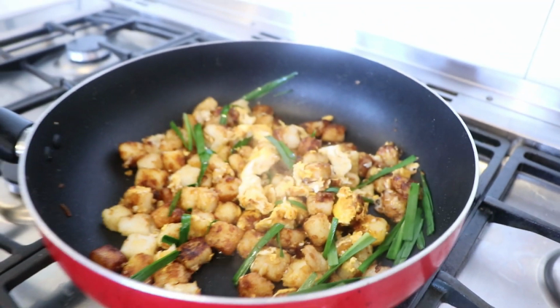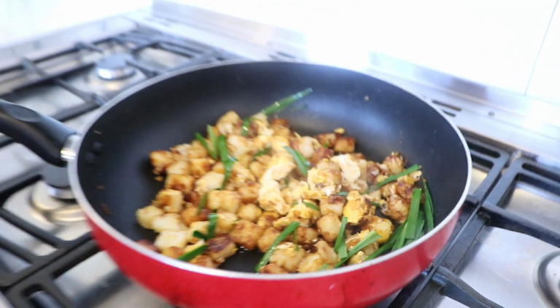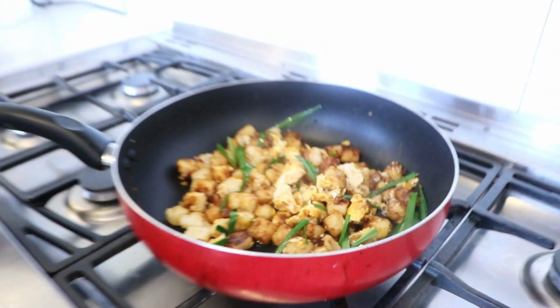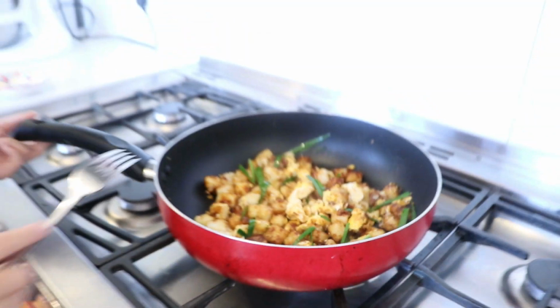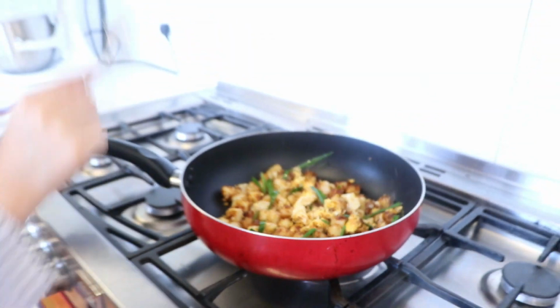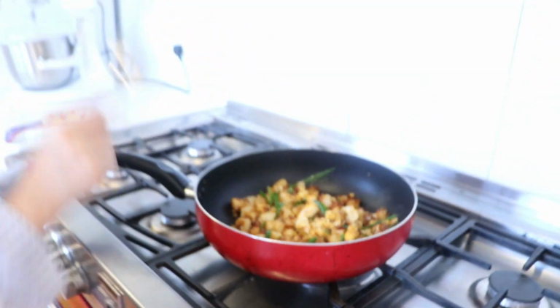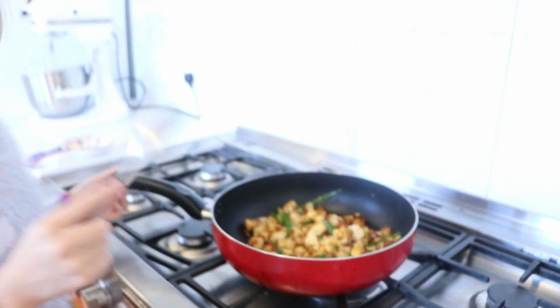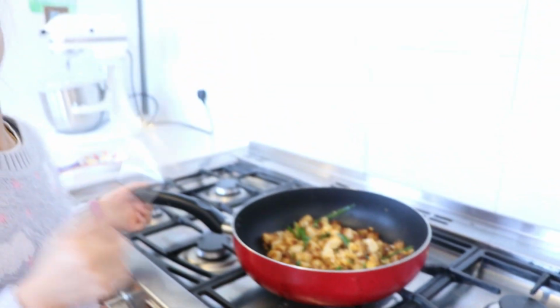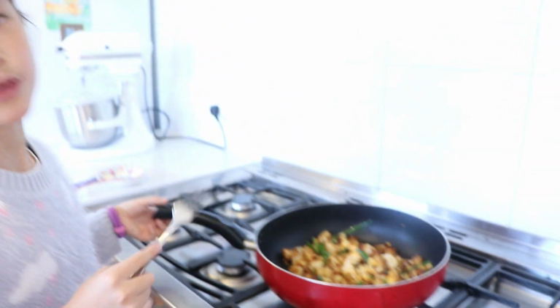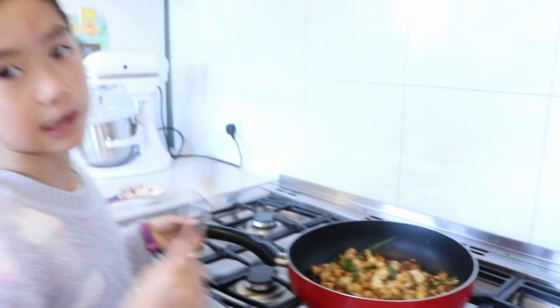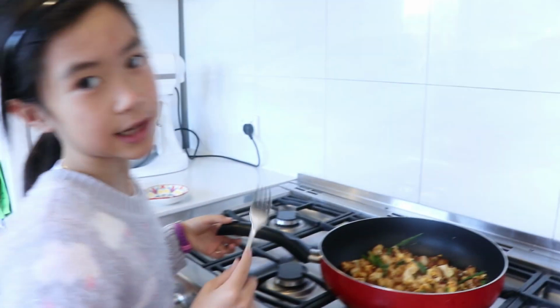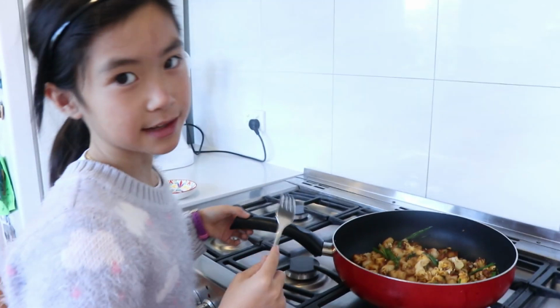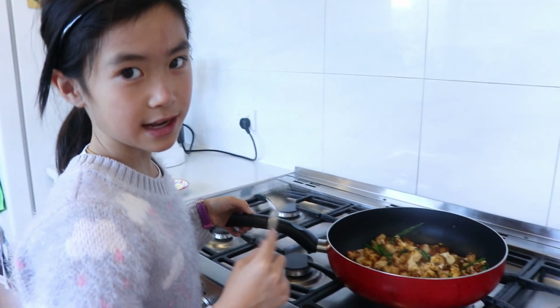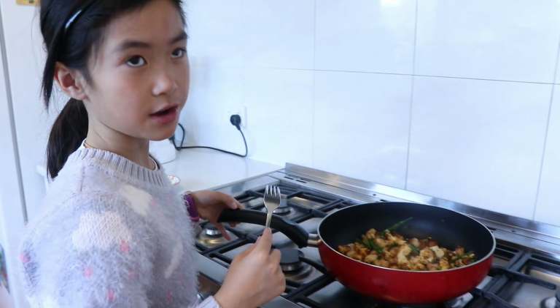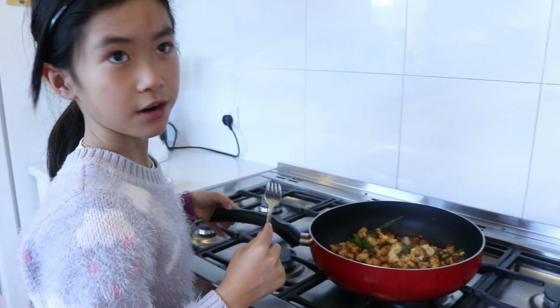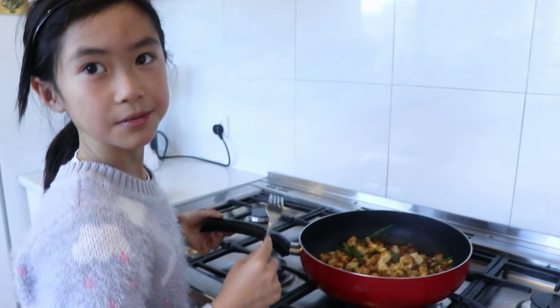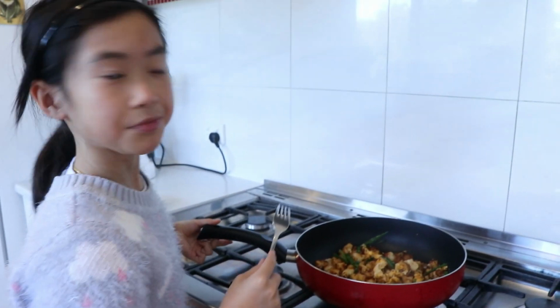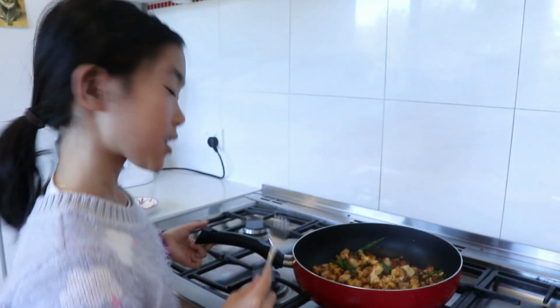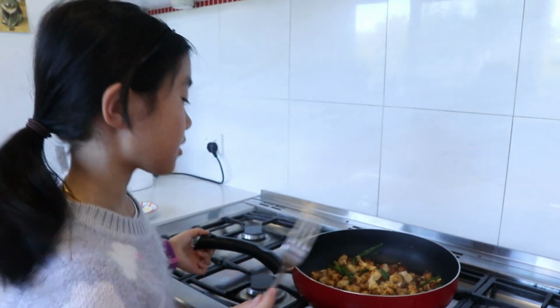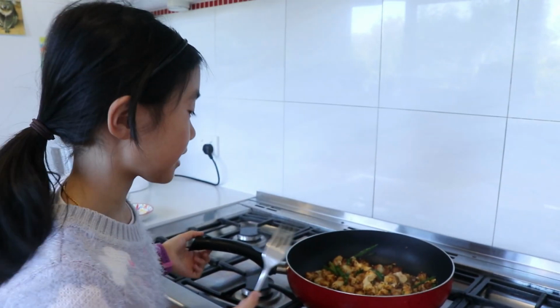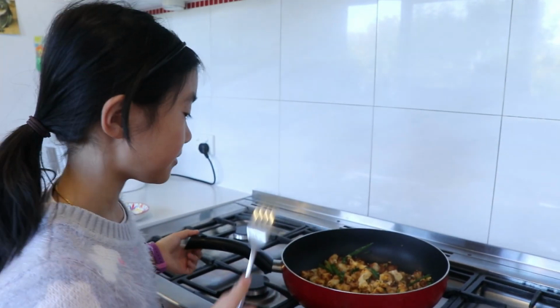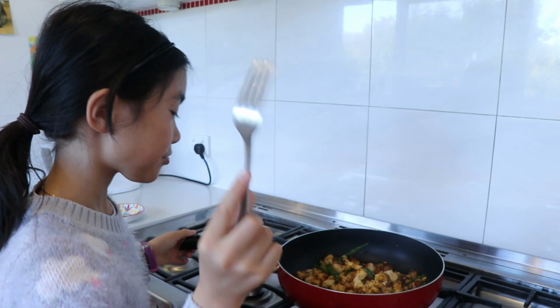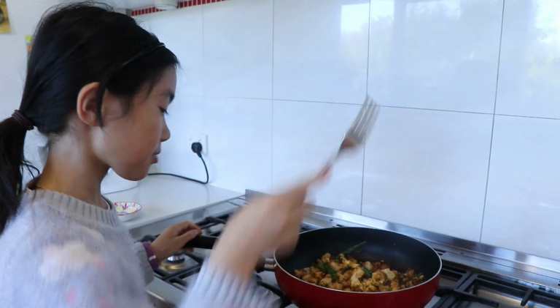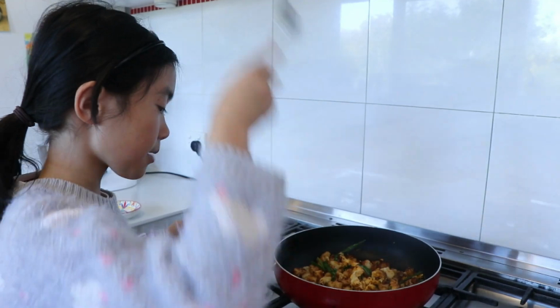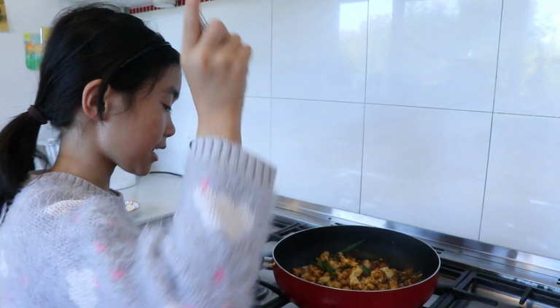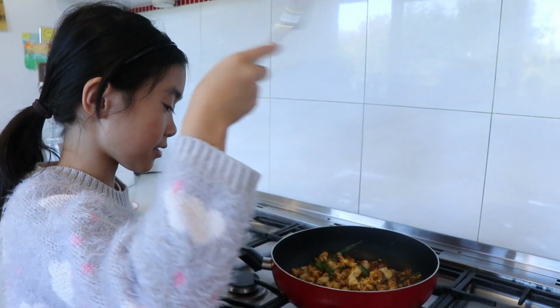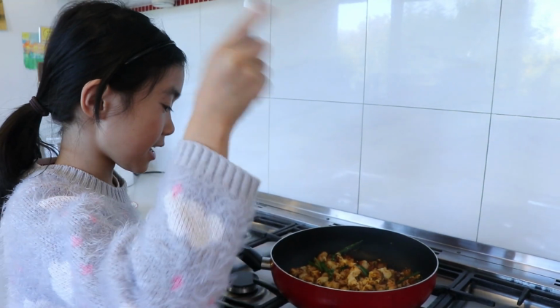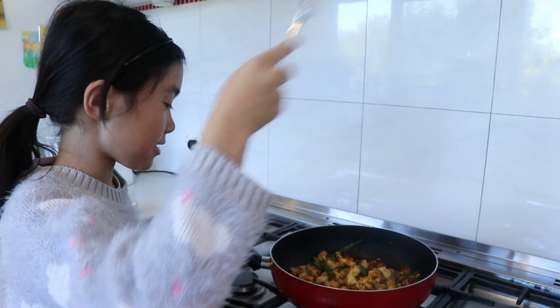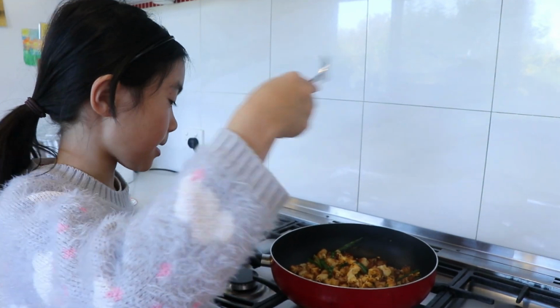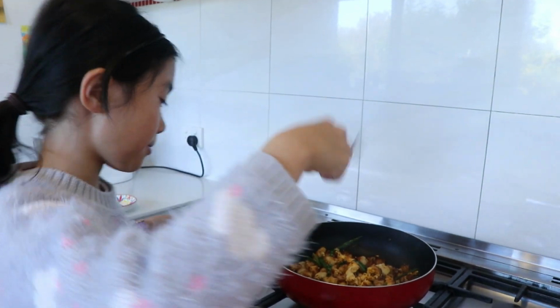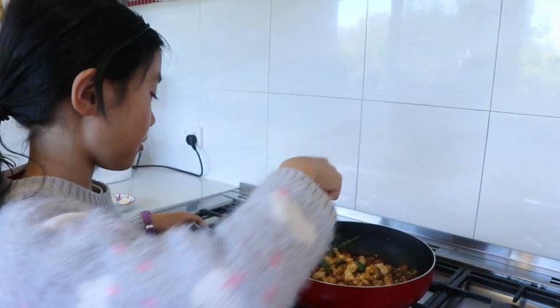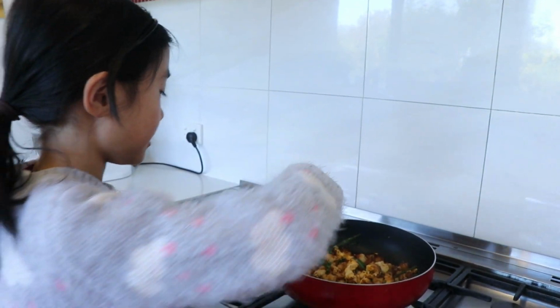You should have all the ingredients at home, so you can make this any time you want.